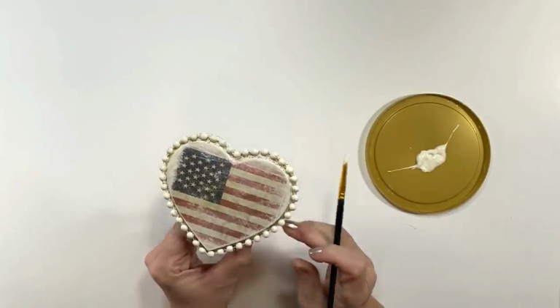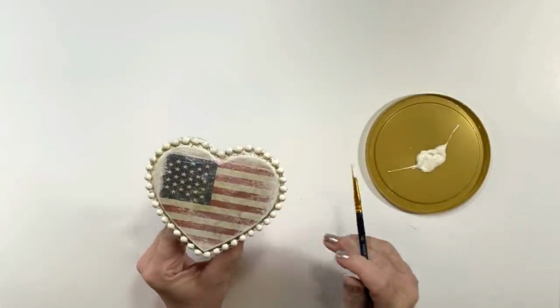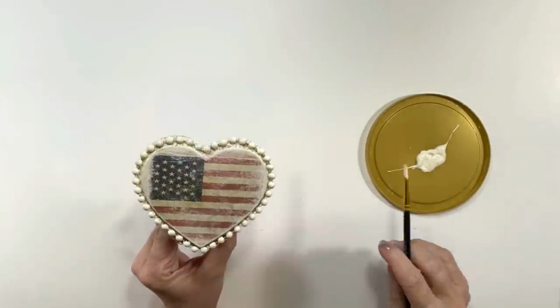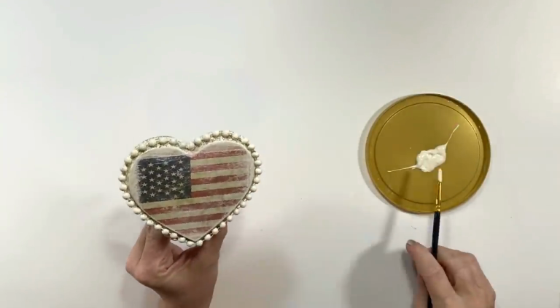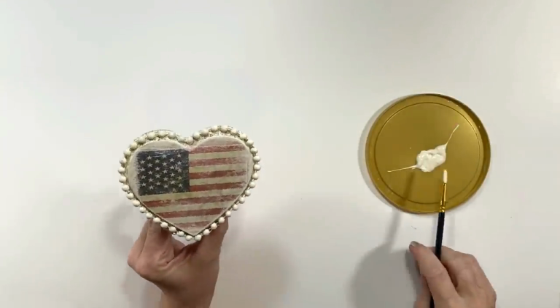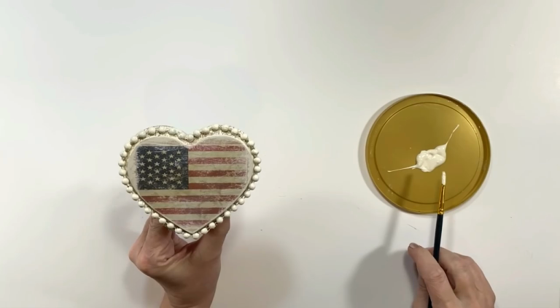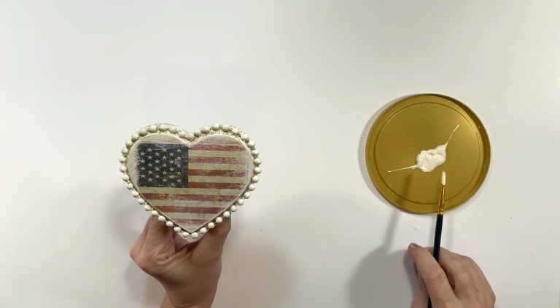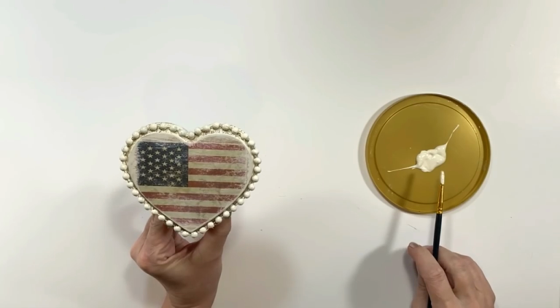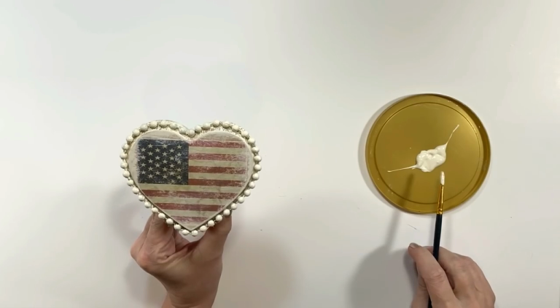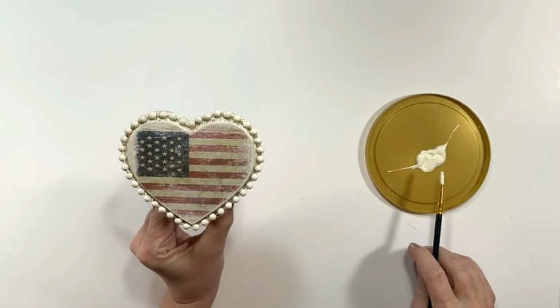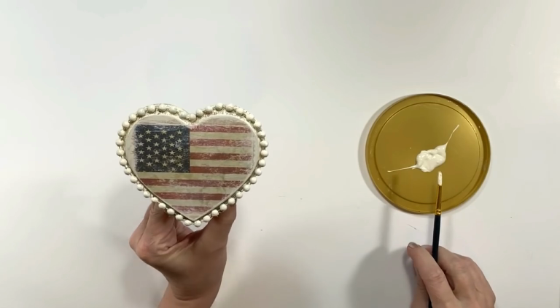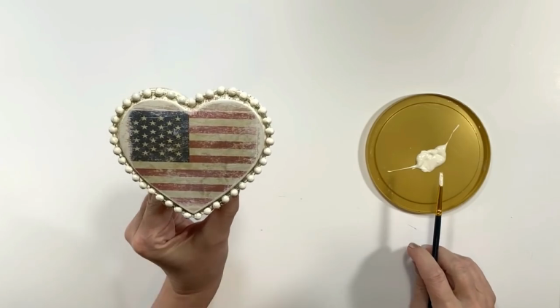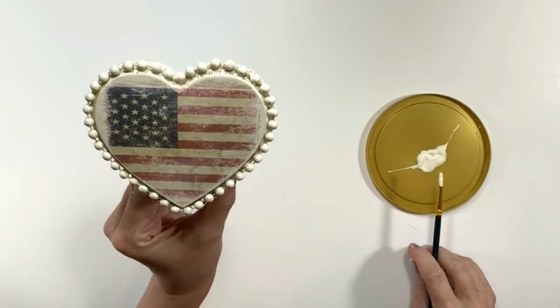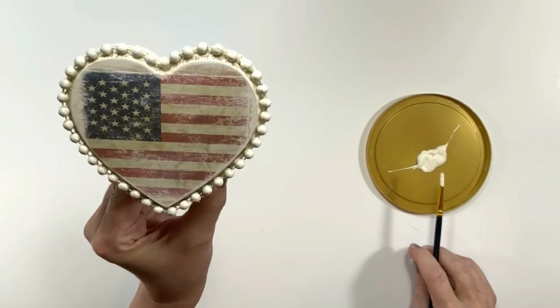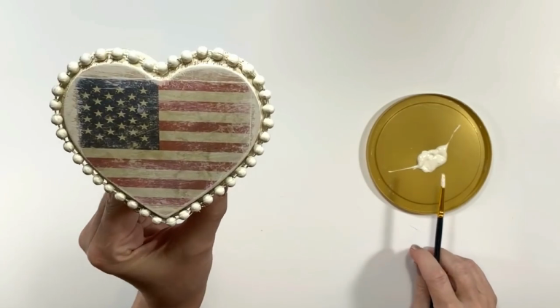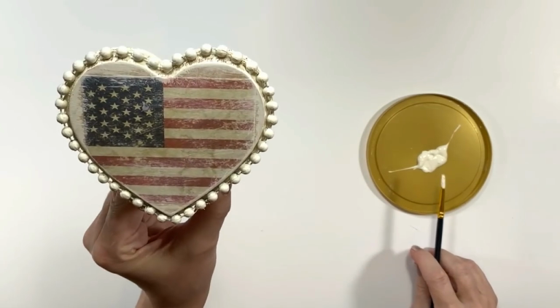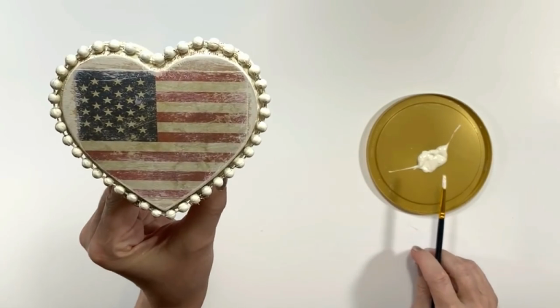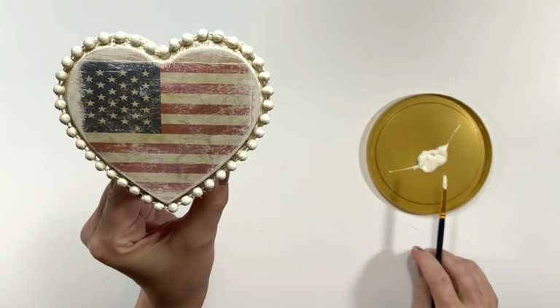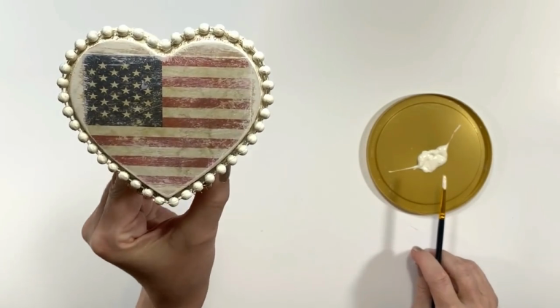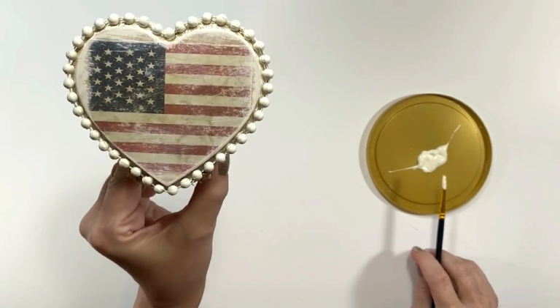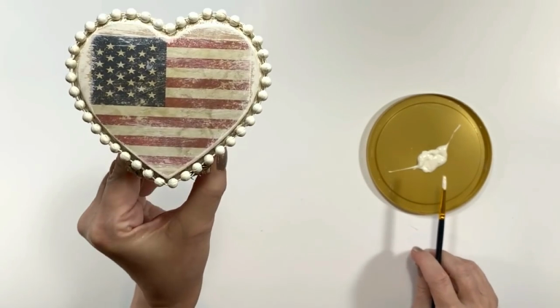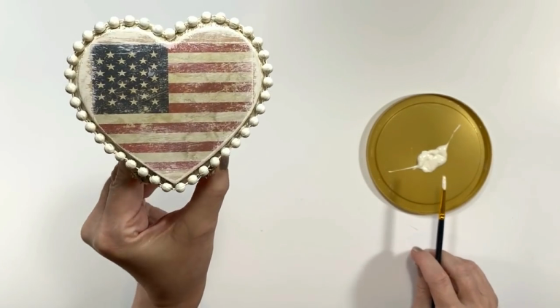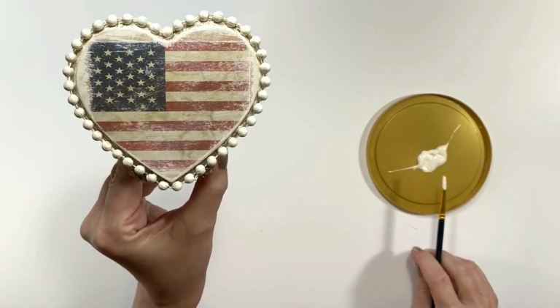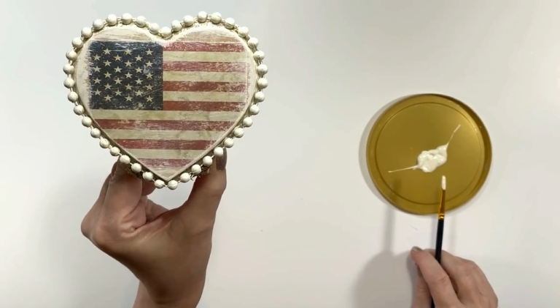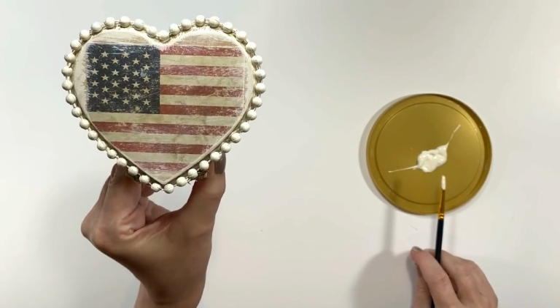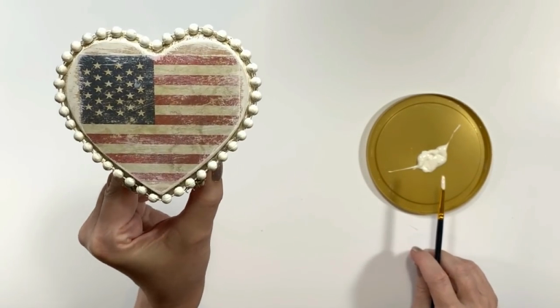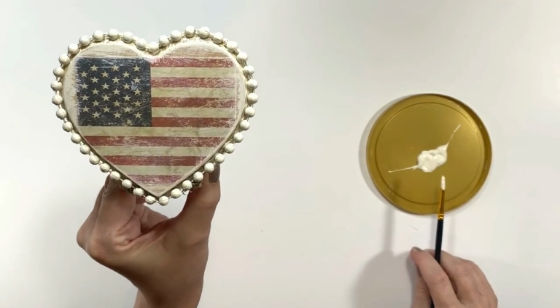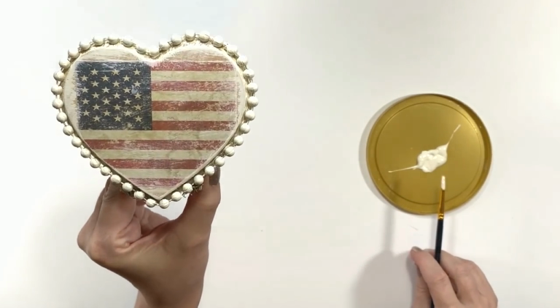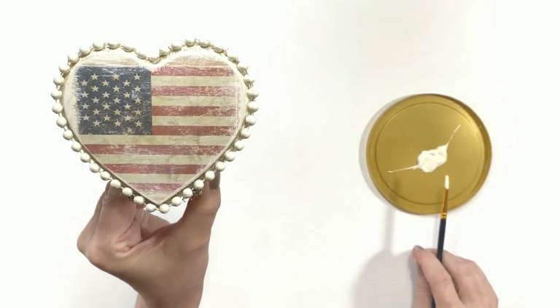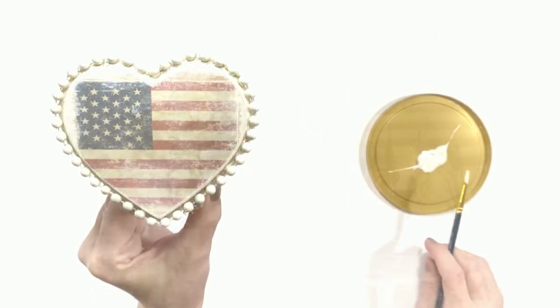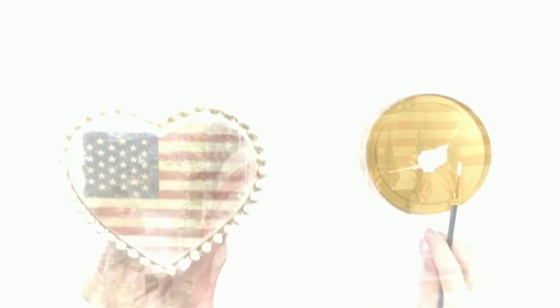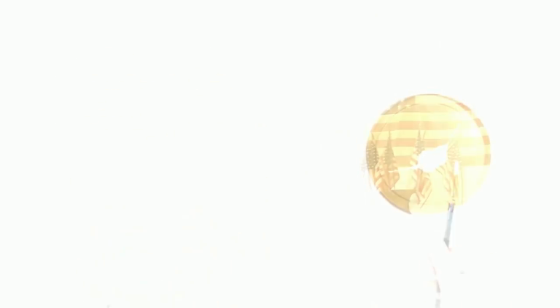And we're all done — I love love the way this one came out!